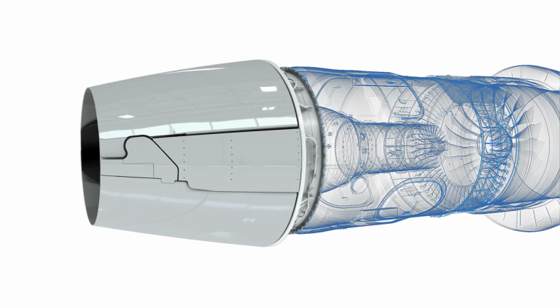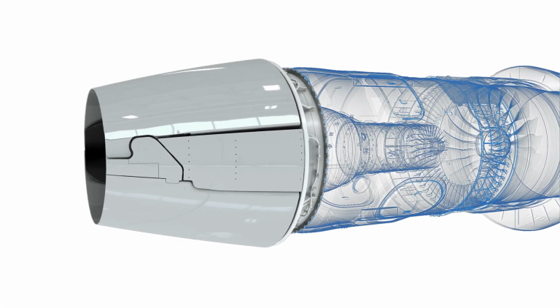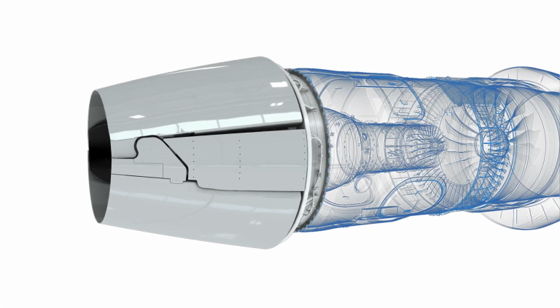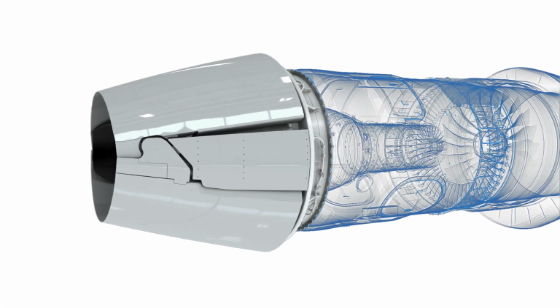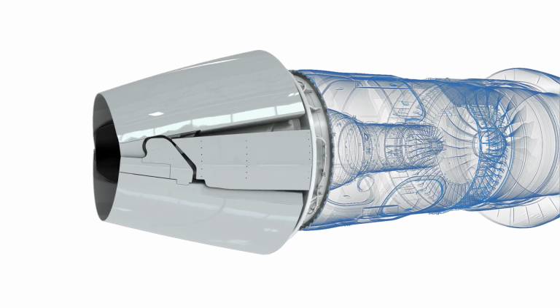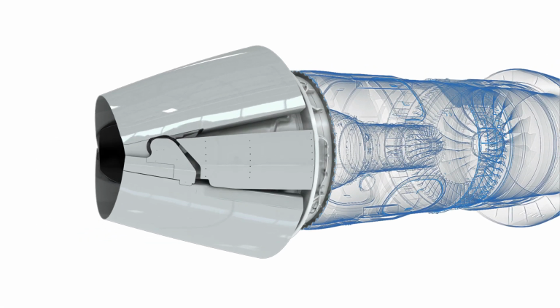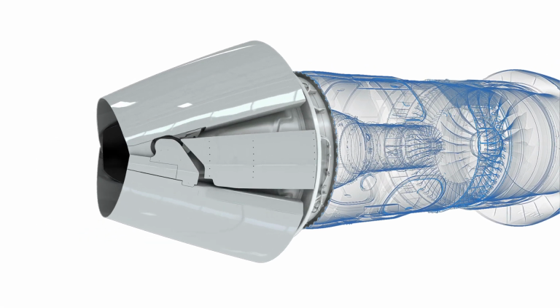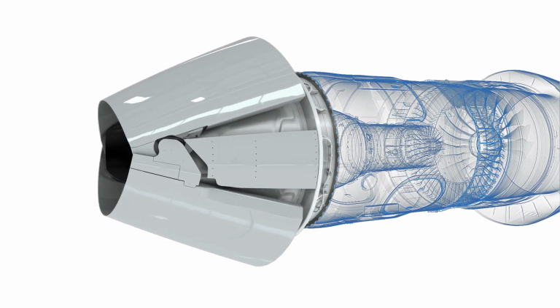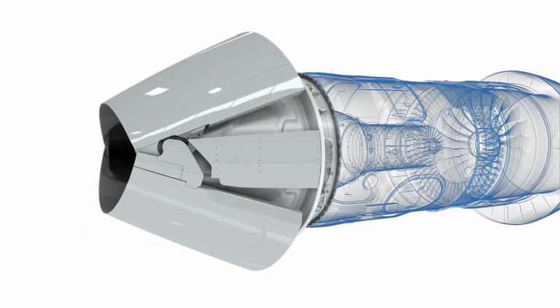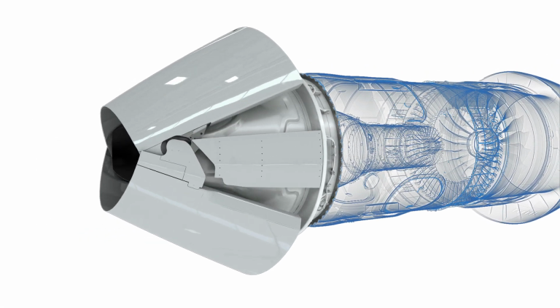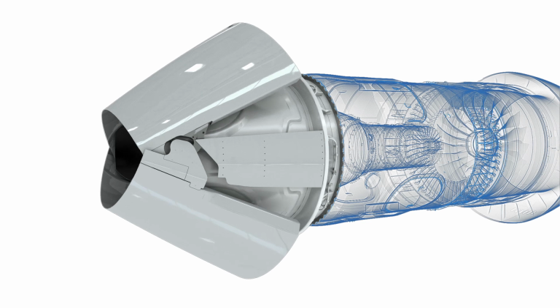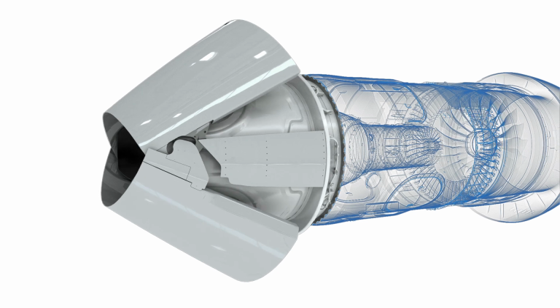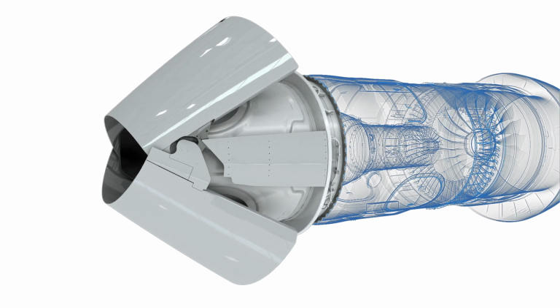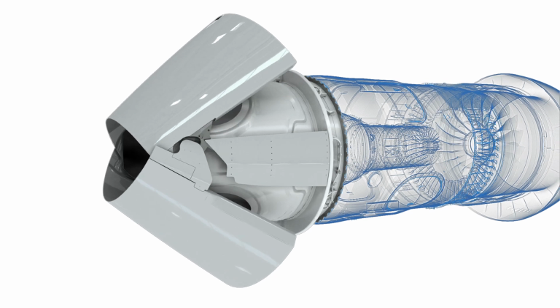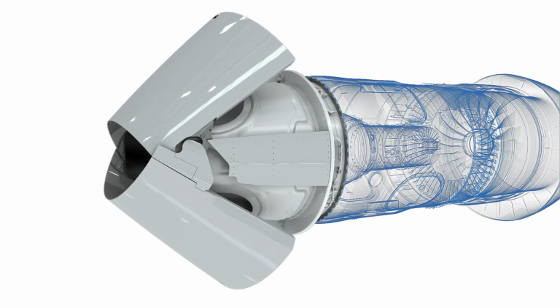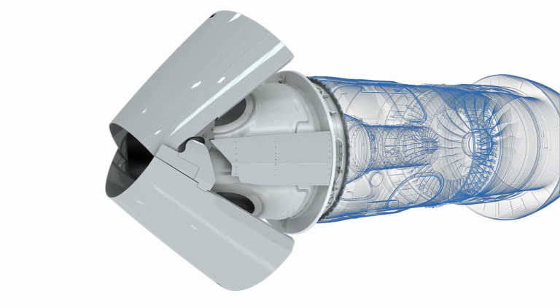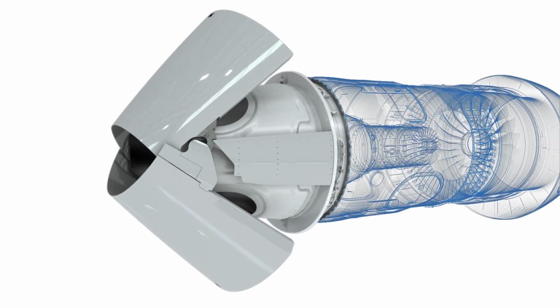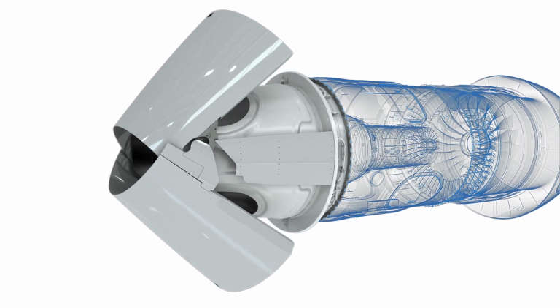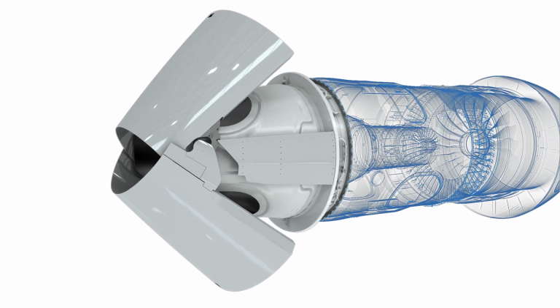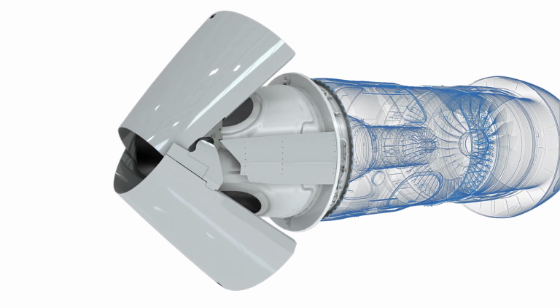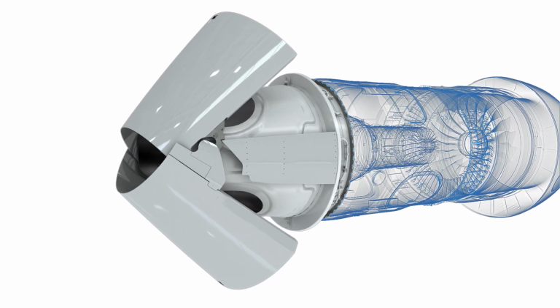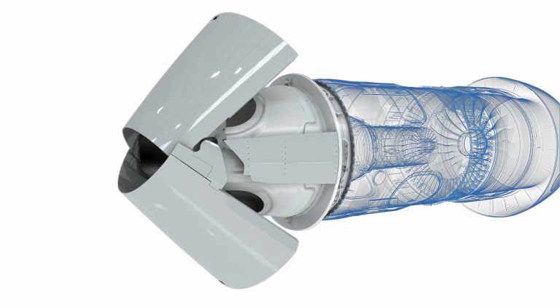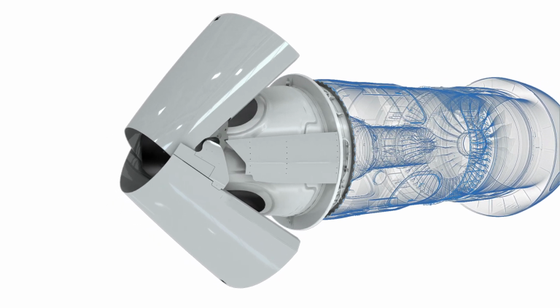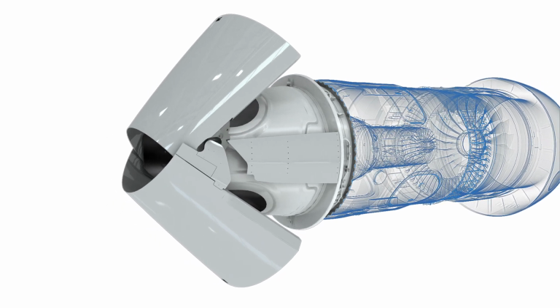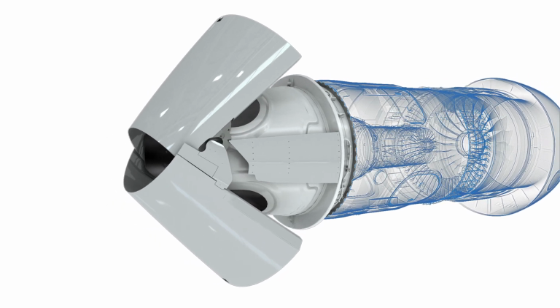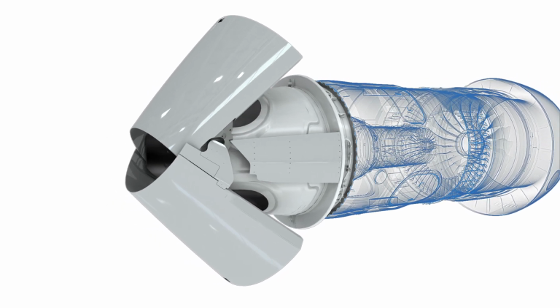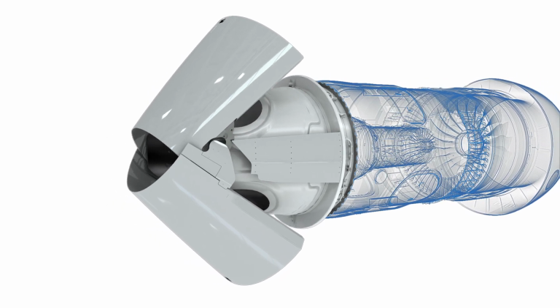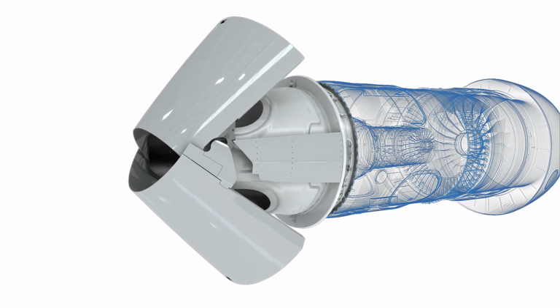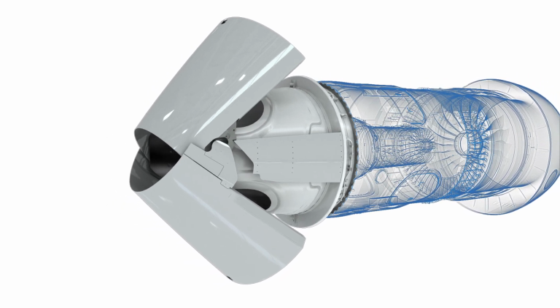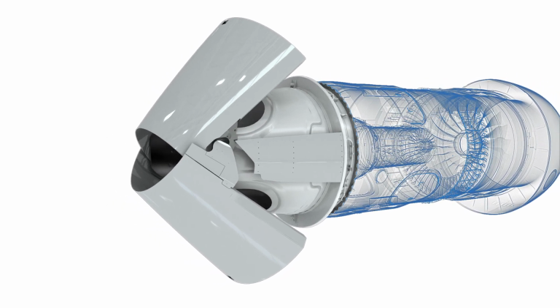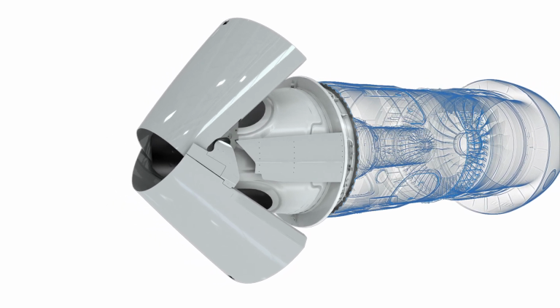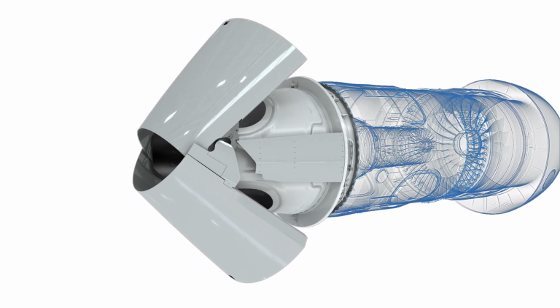The thrust reverser is a light, composite, single pivot point thrust reverser.